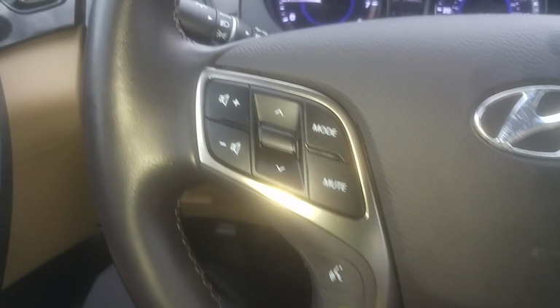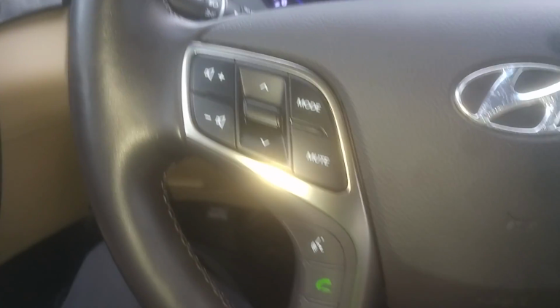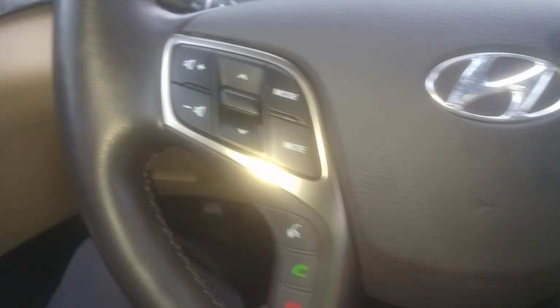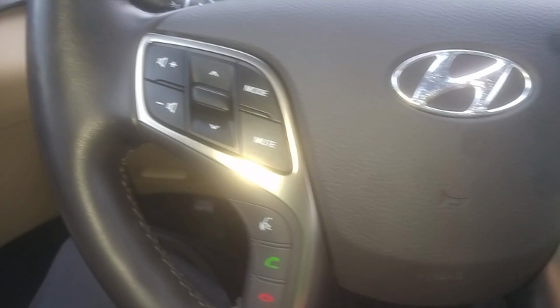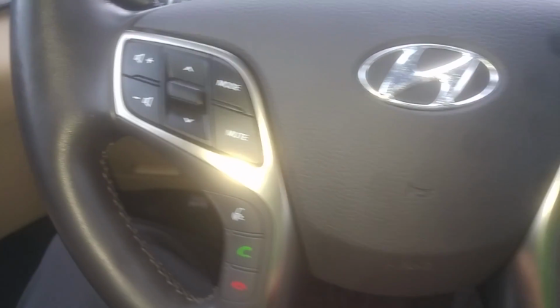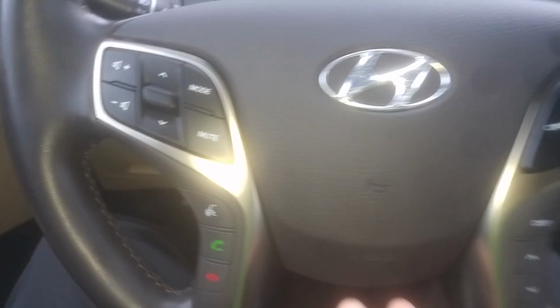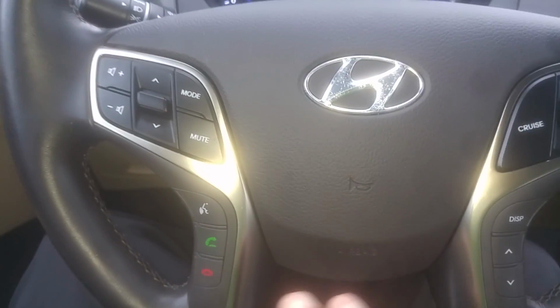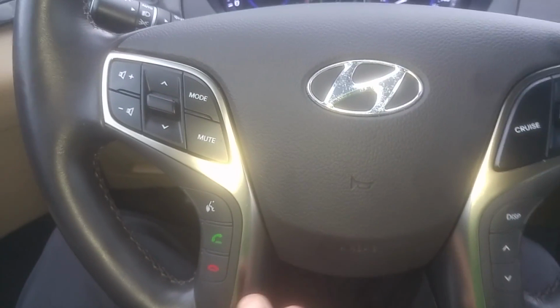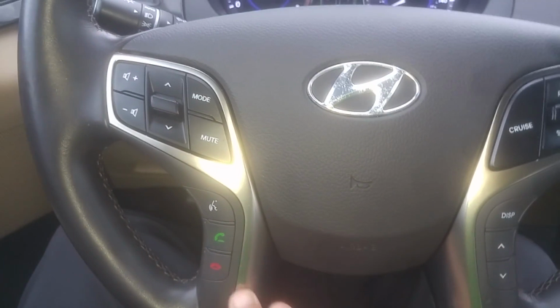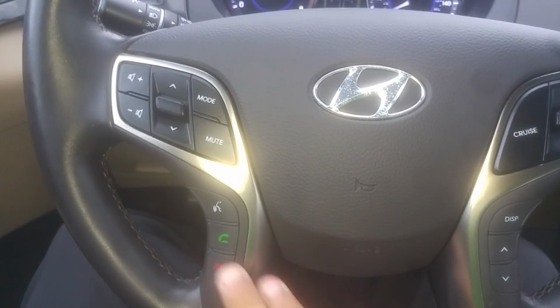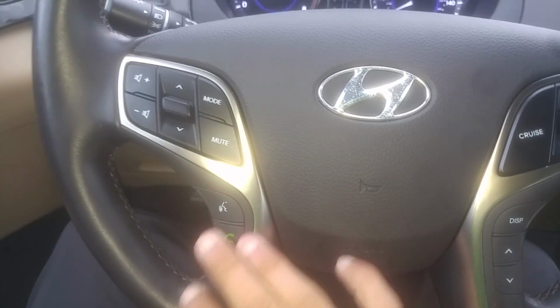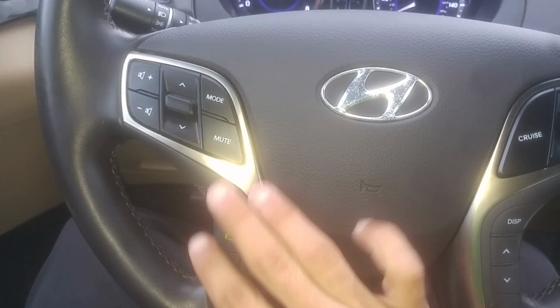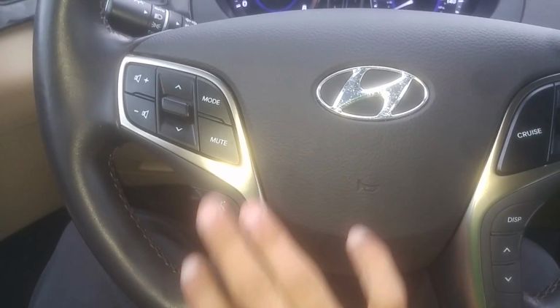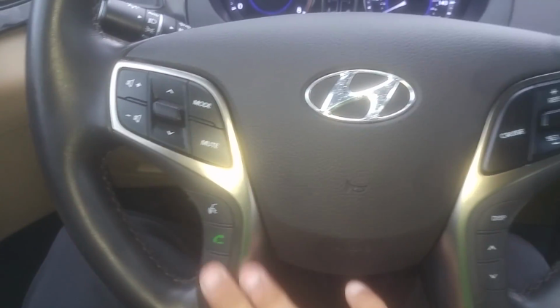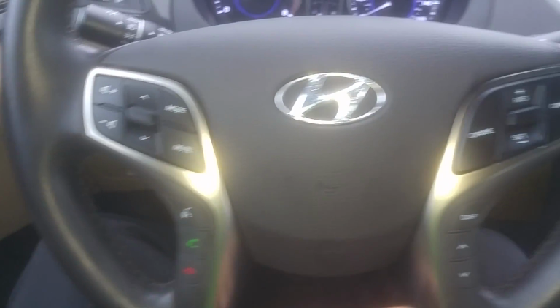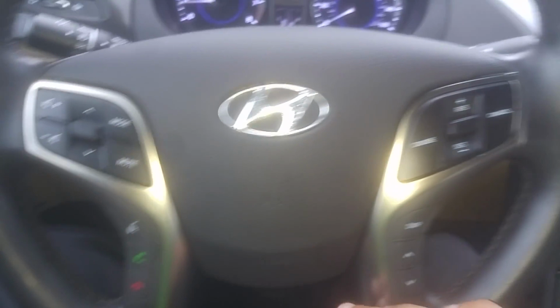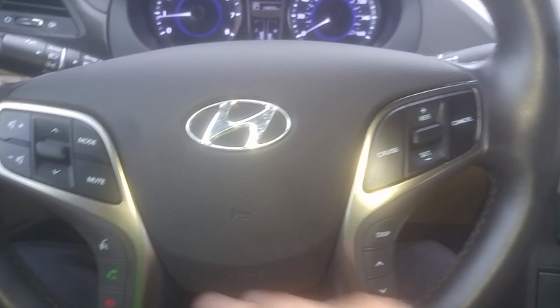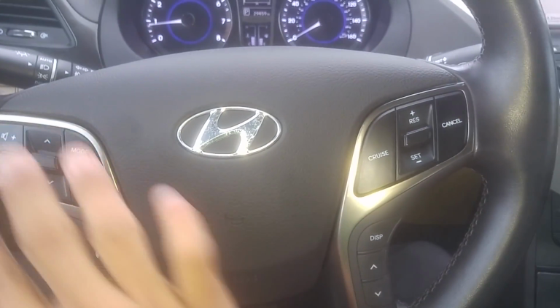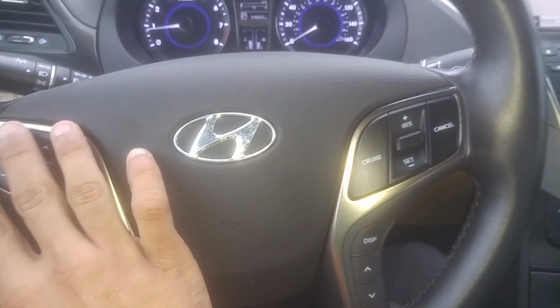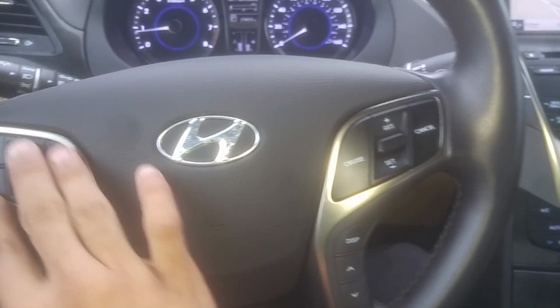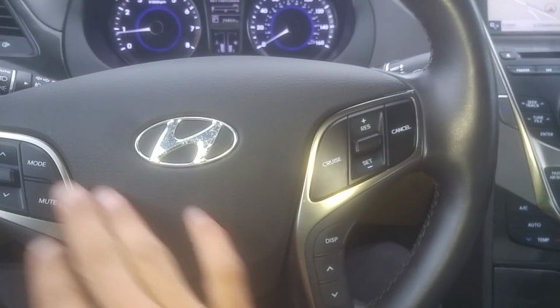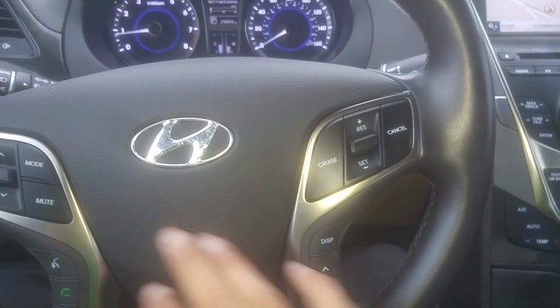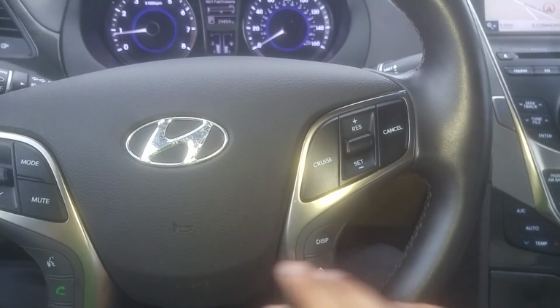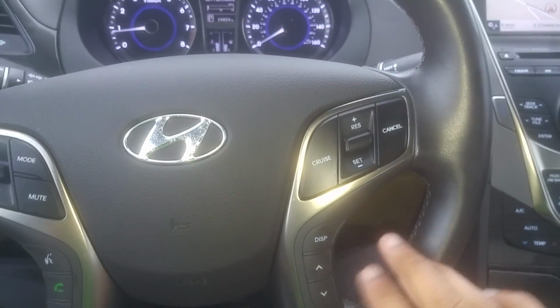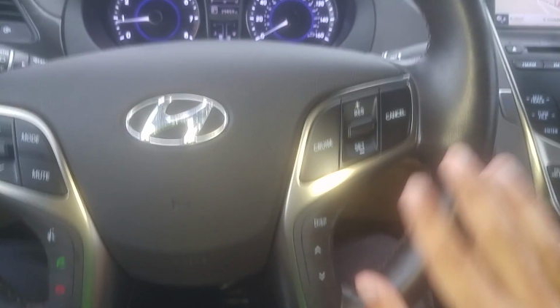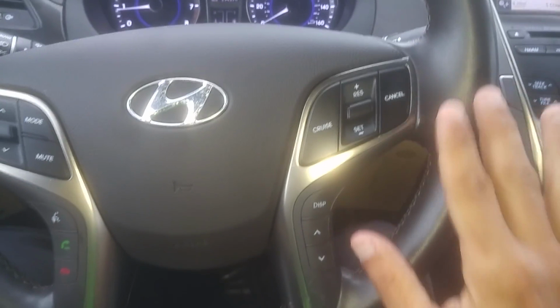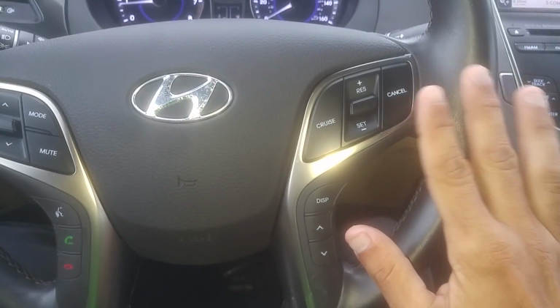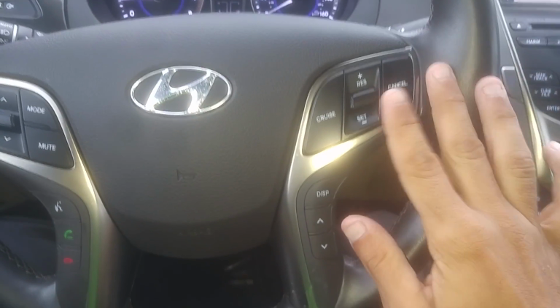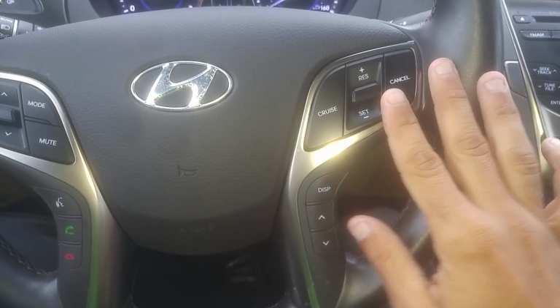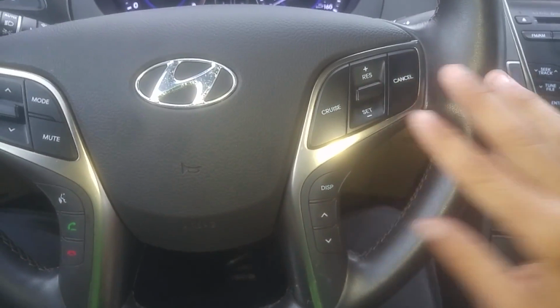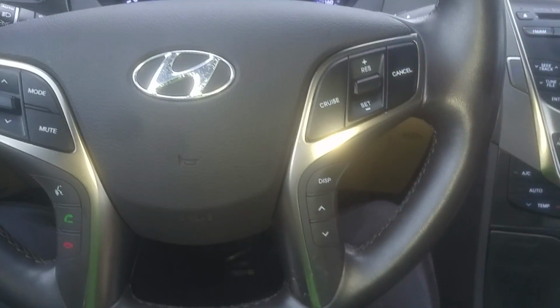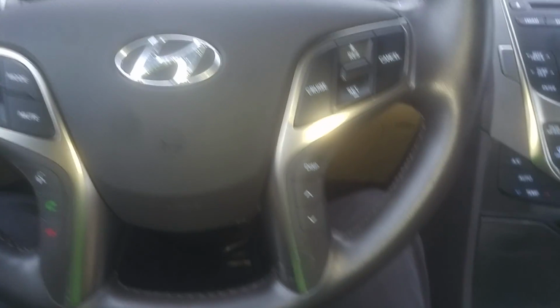Here's all your controls on your steering wheel: Bluetooth controls, radio controls, cruise control.